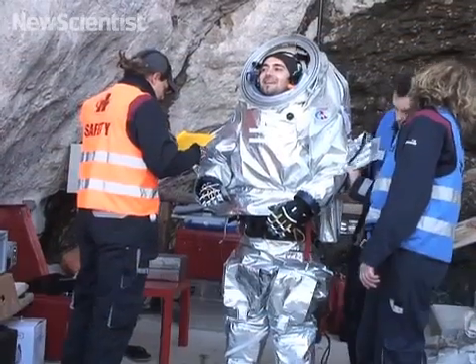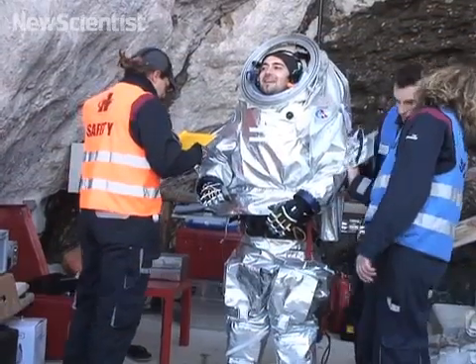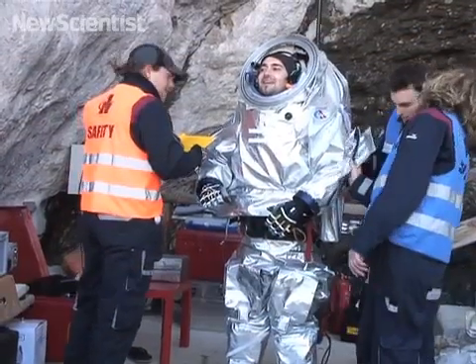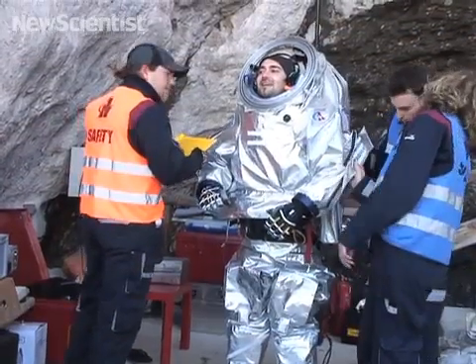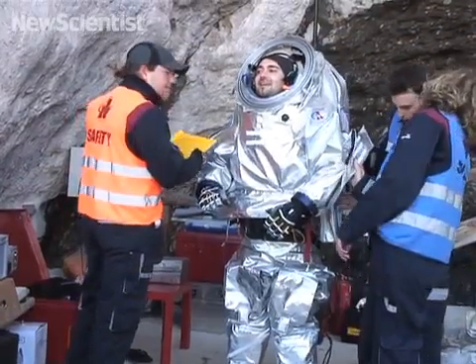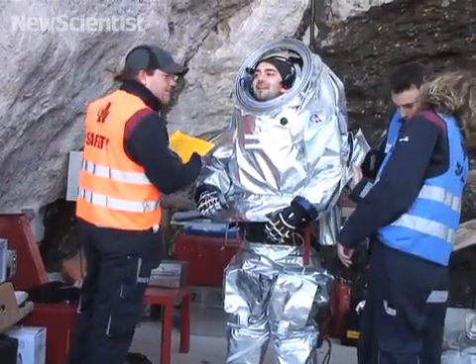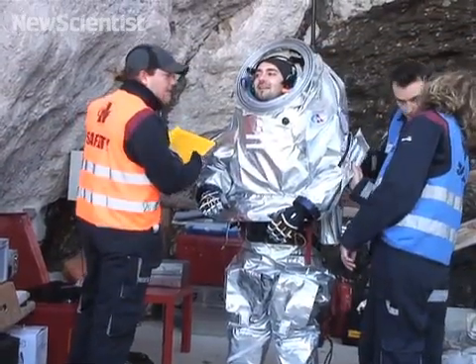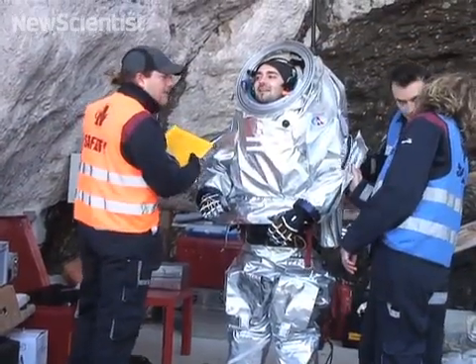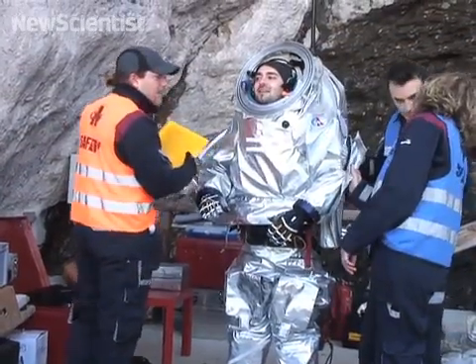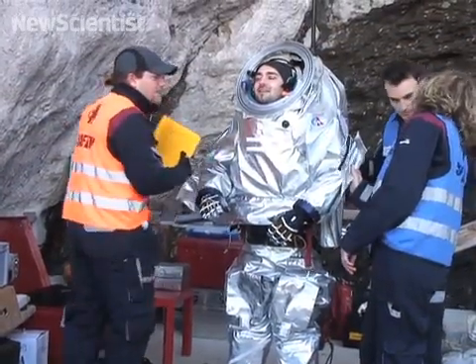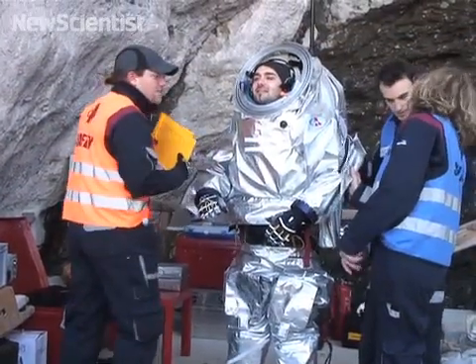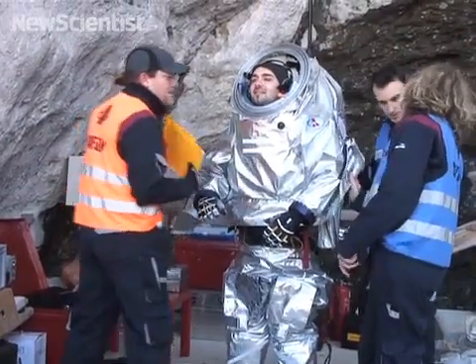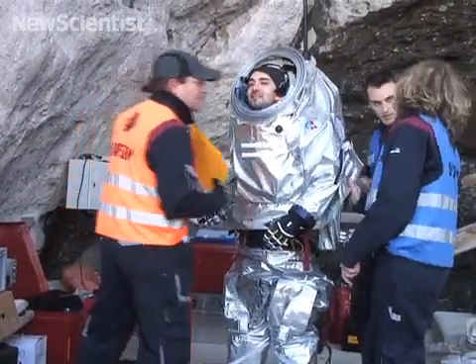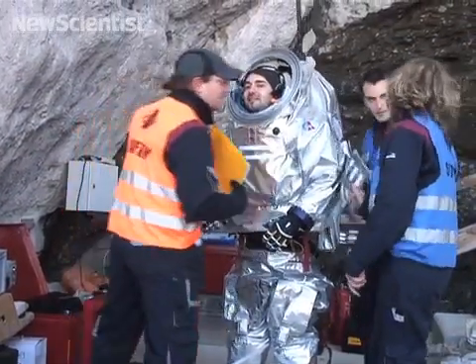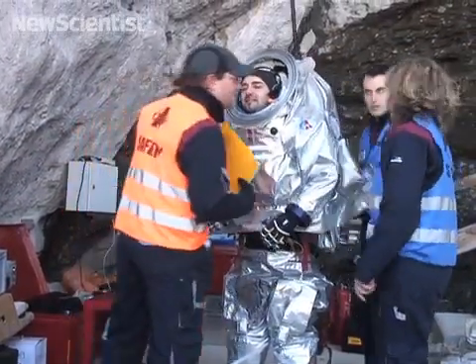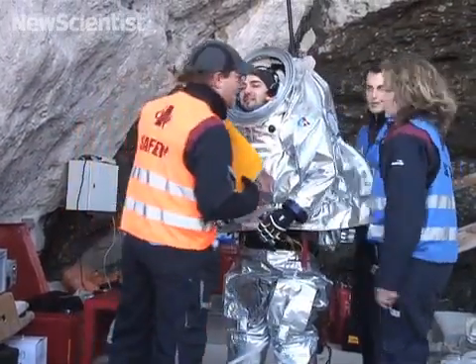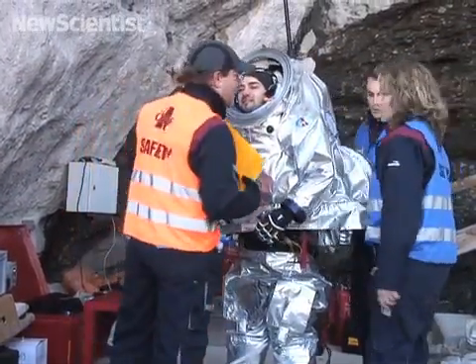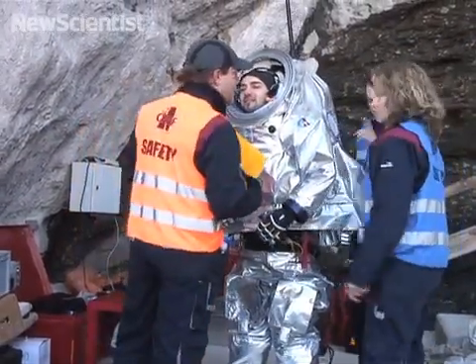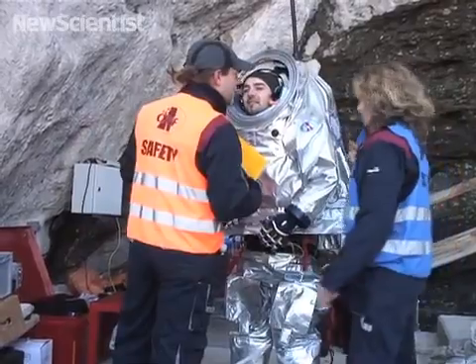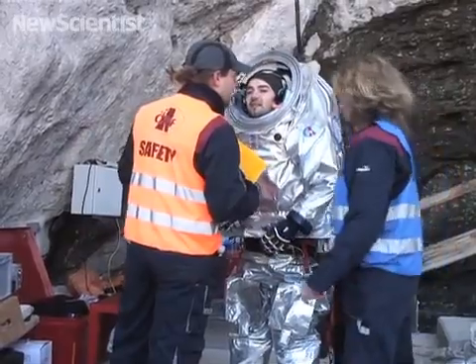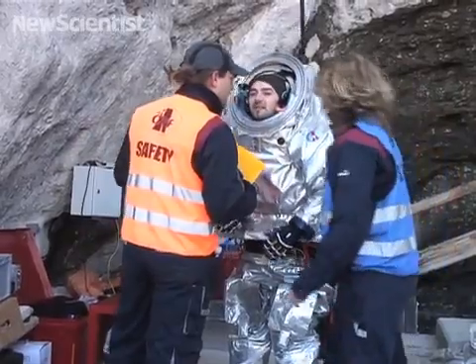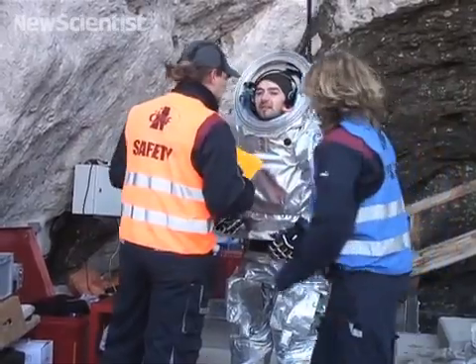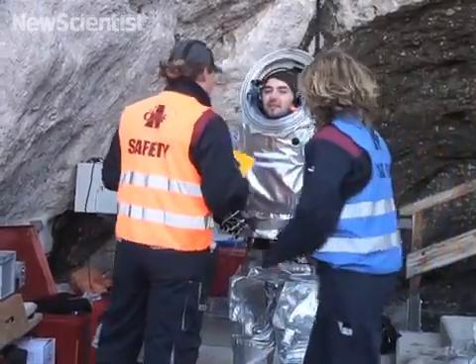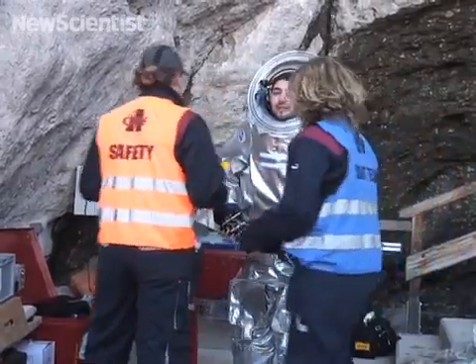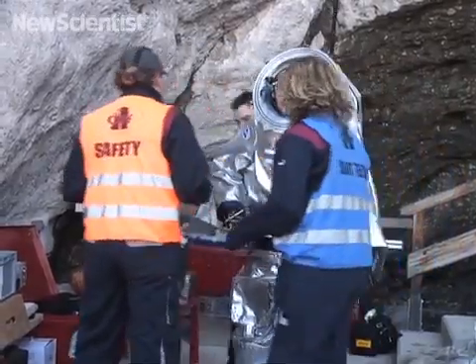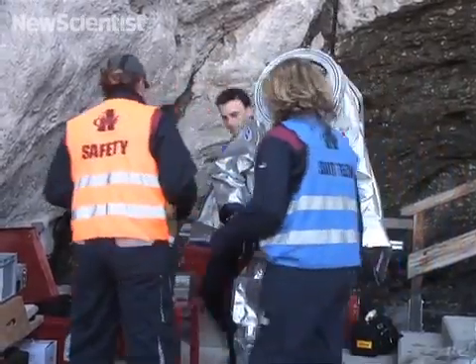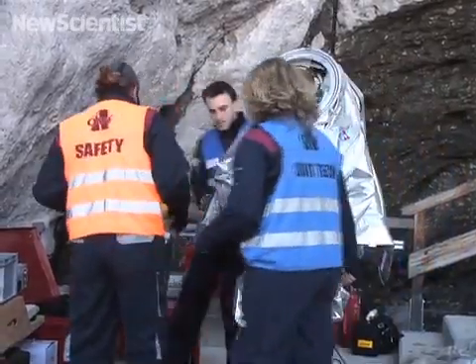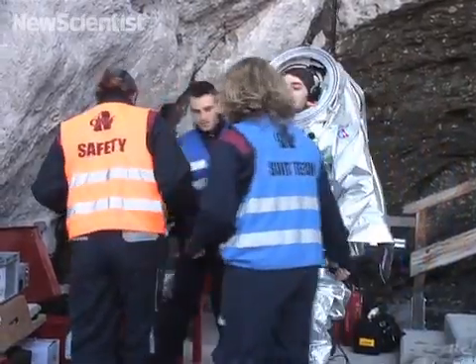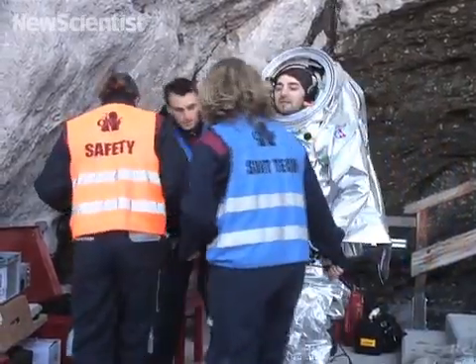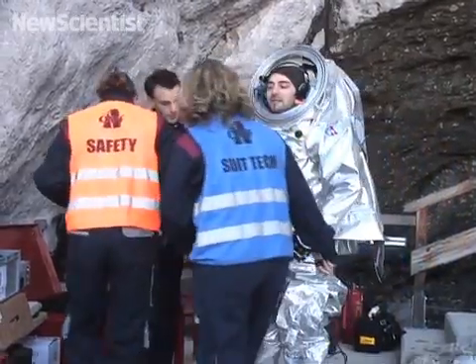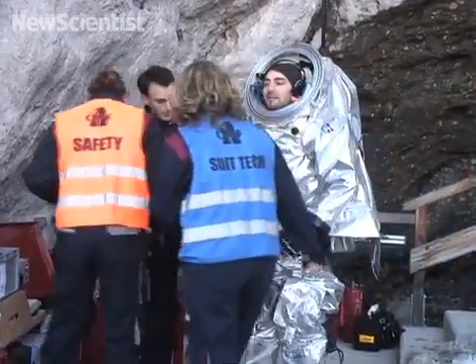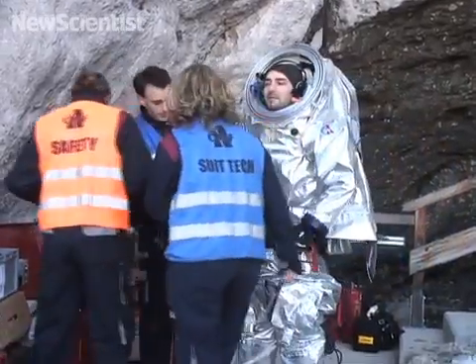Here in the Austrian Alps, Daniel Schildhammer is taking part in a Mars simulation.